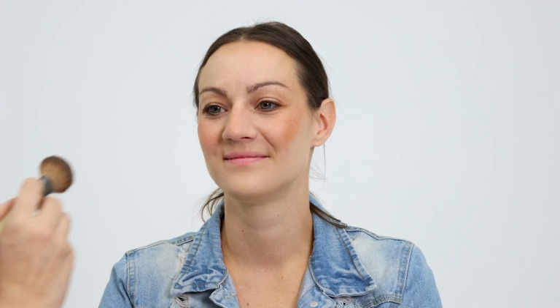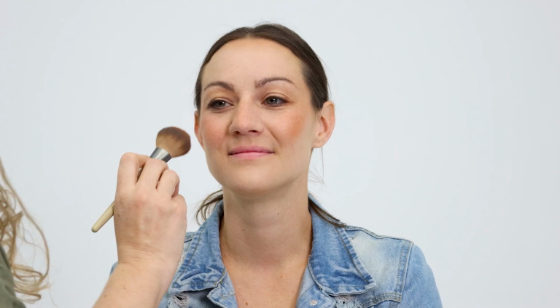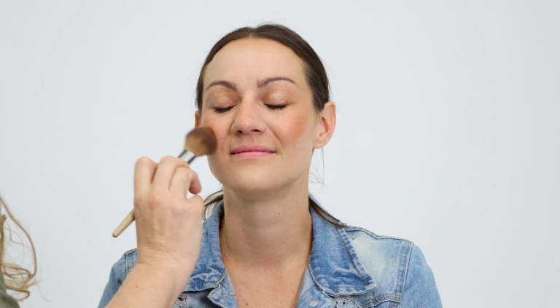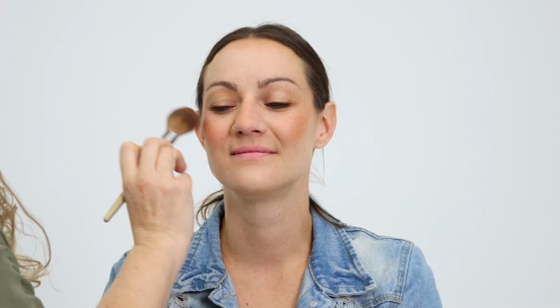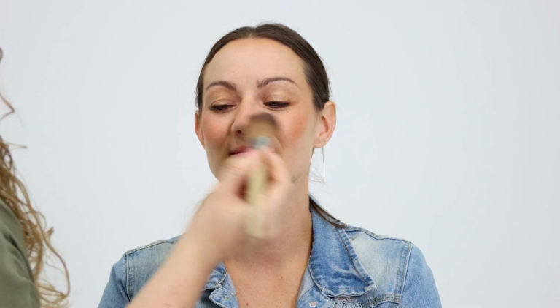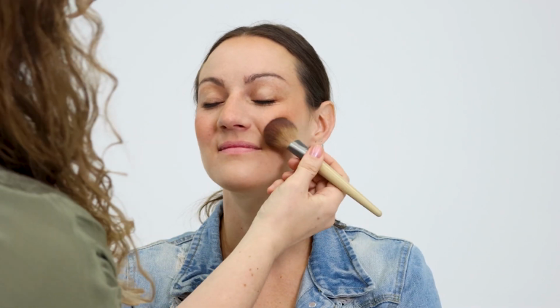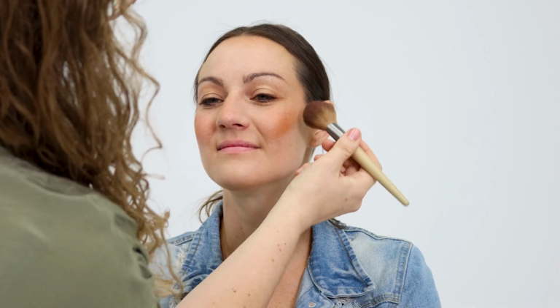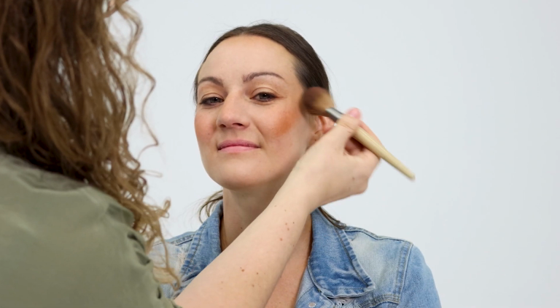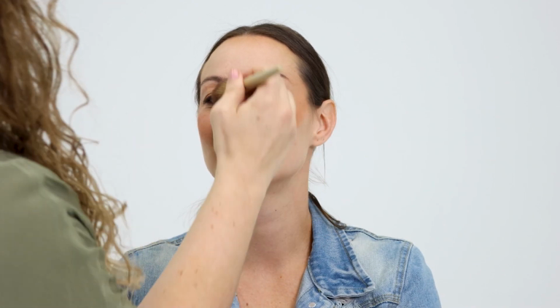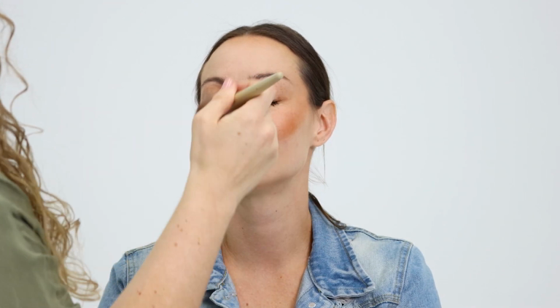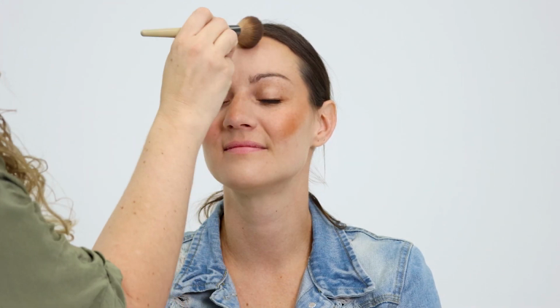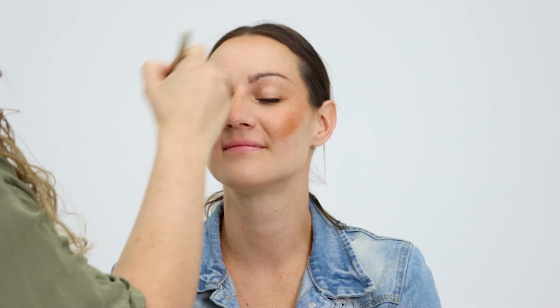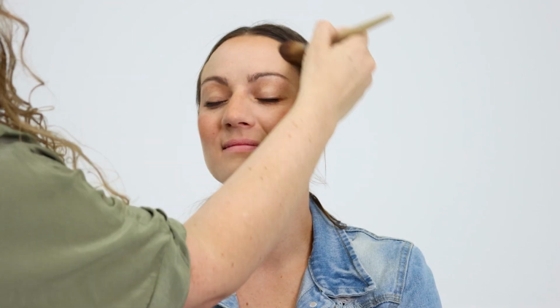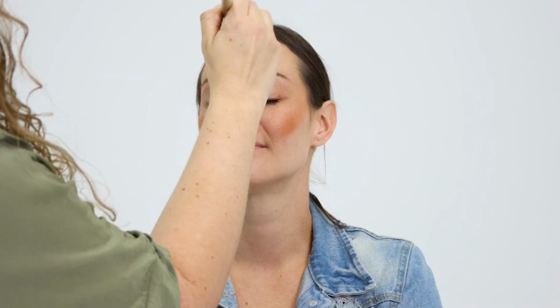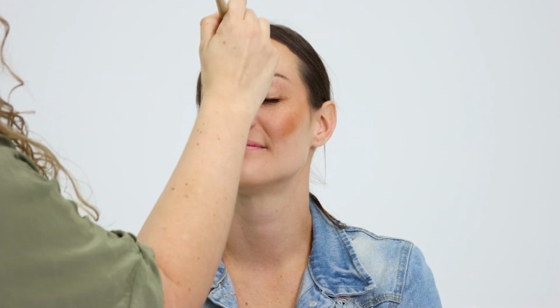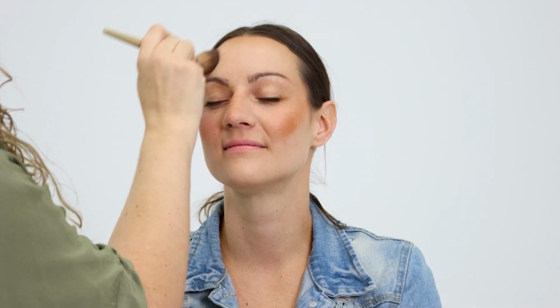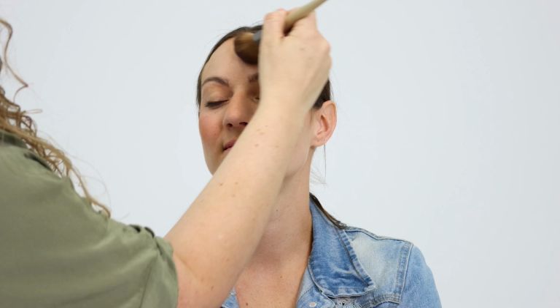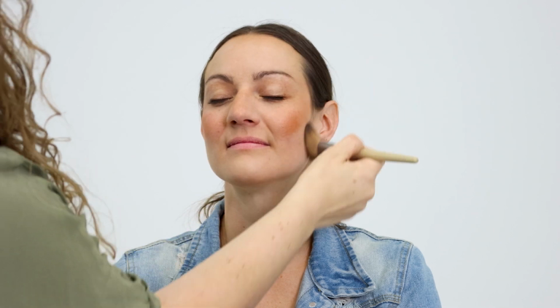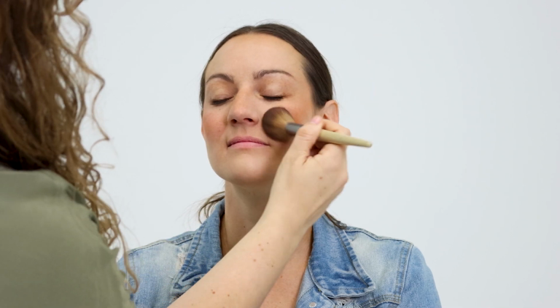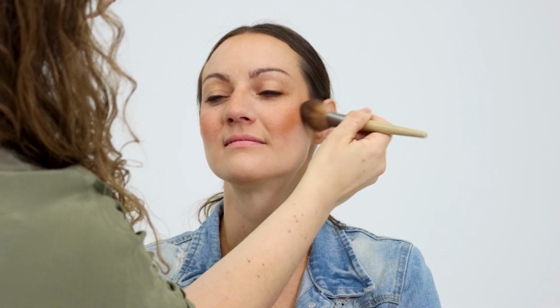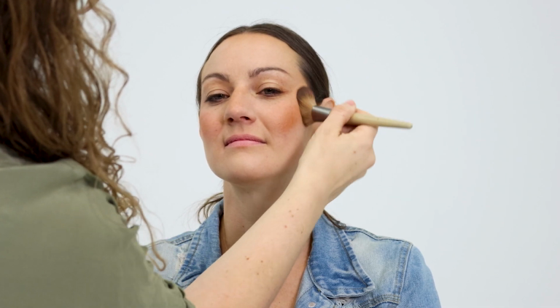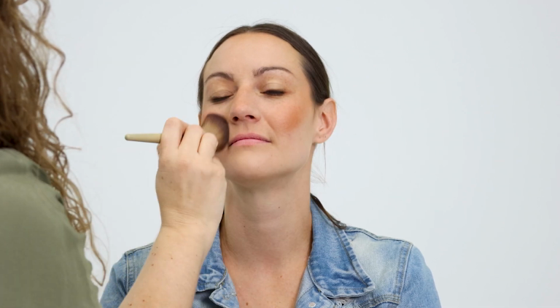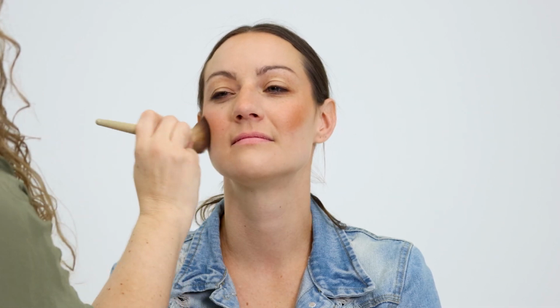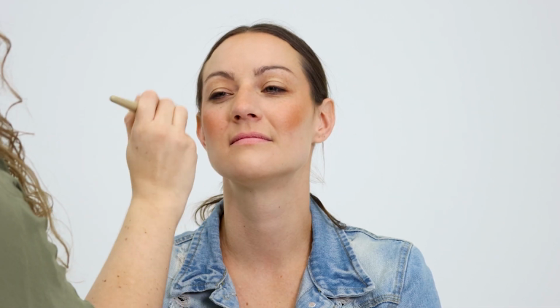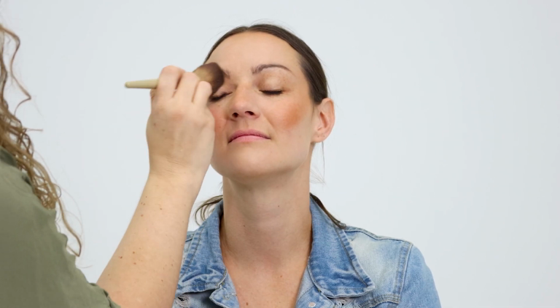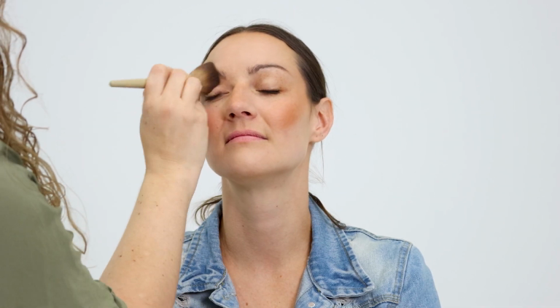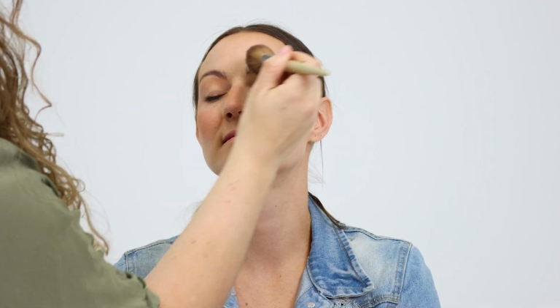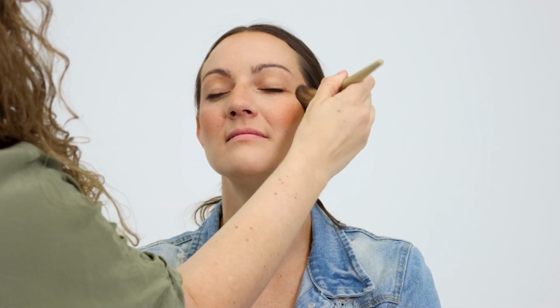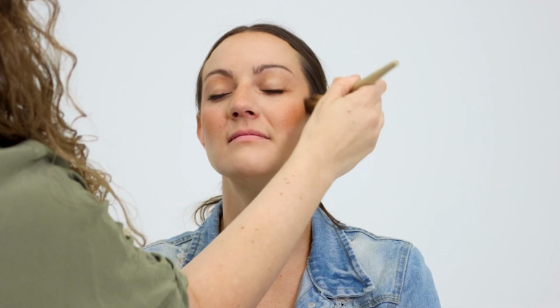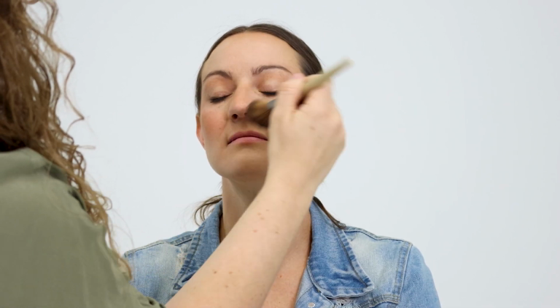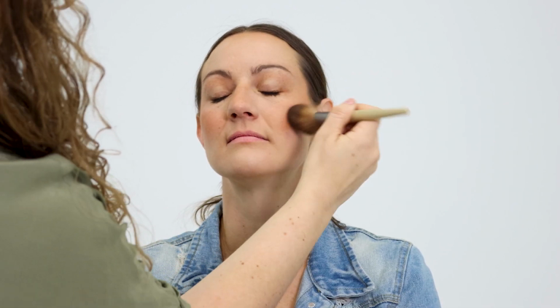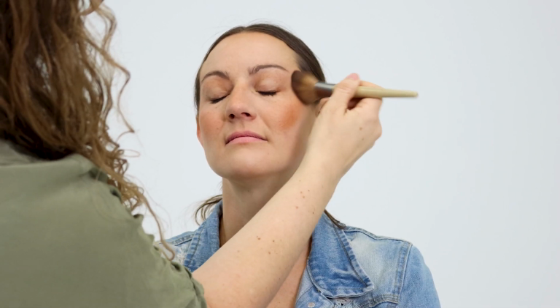Apply bronzer for that sun-kissed look. Use a bit more than you normally would, as this was also the era of the sun worshipers.